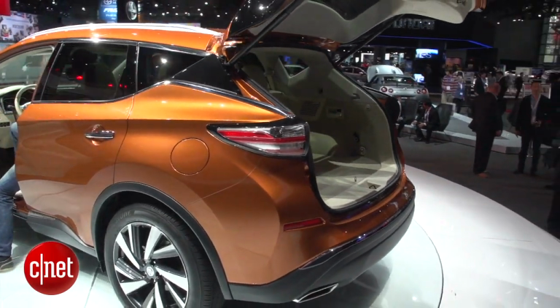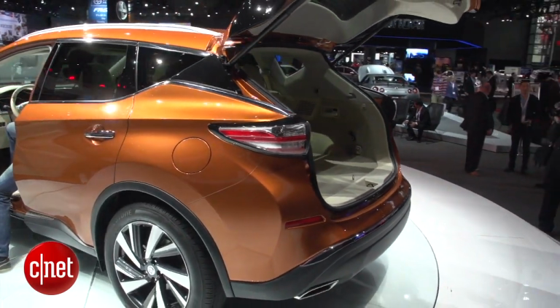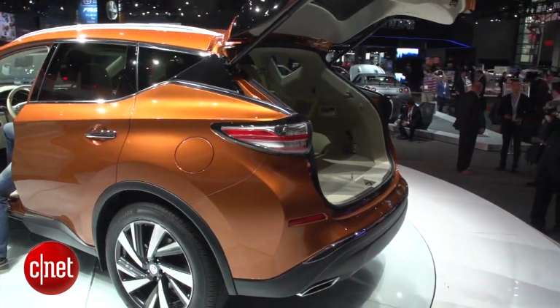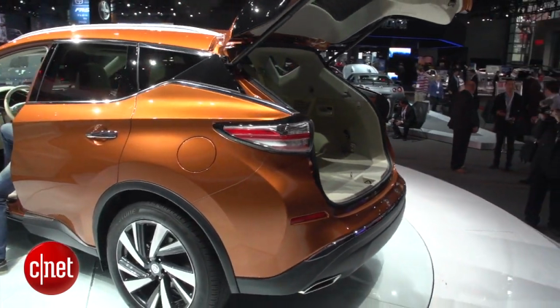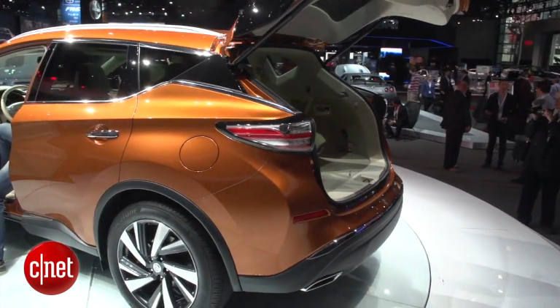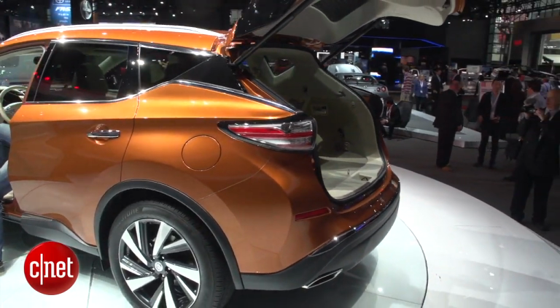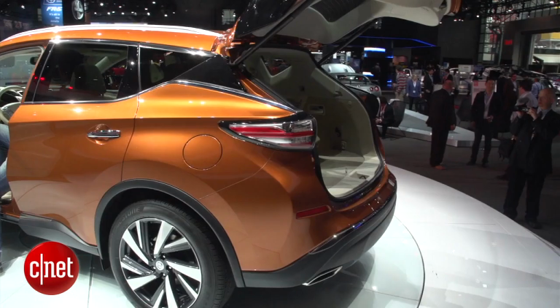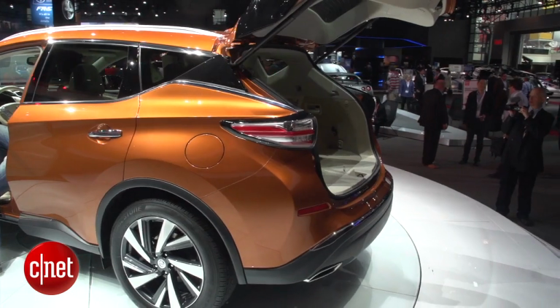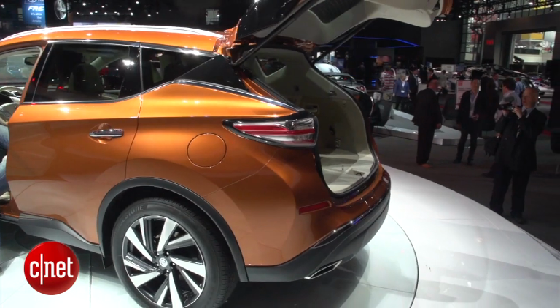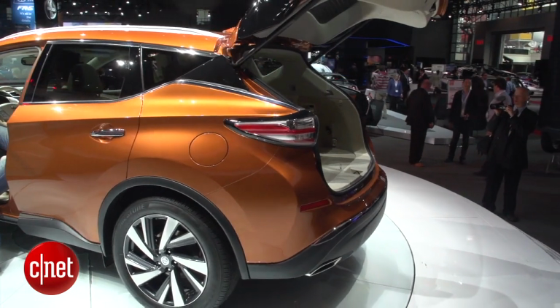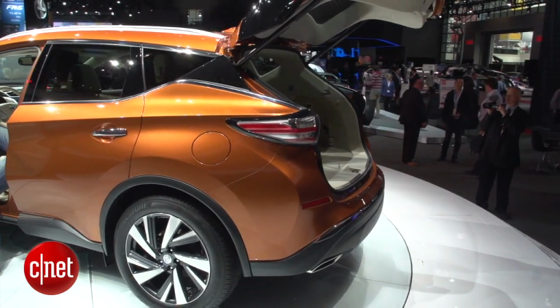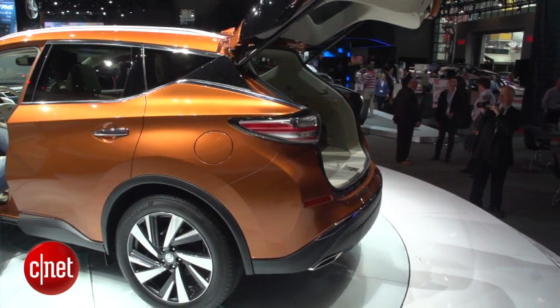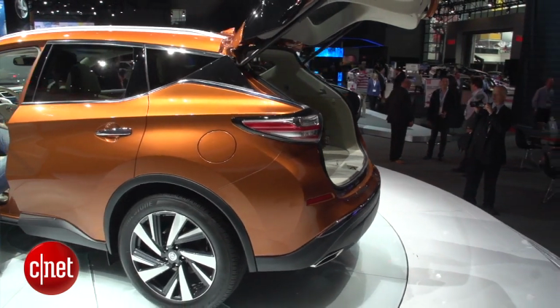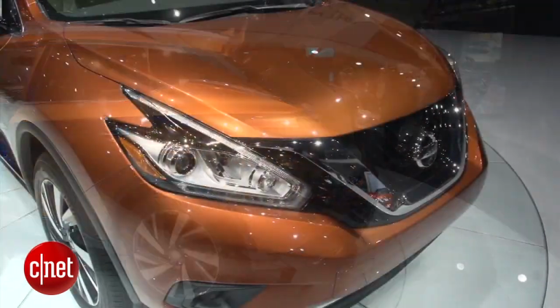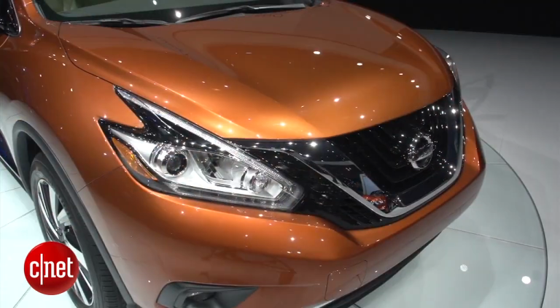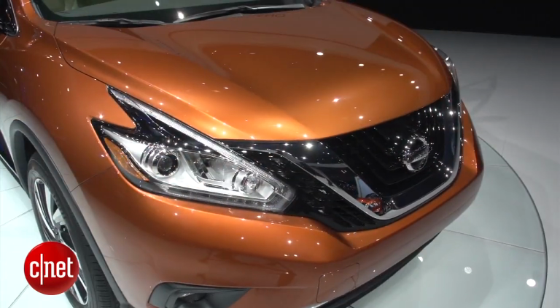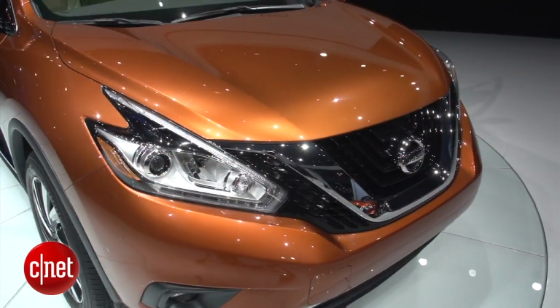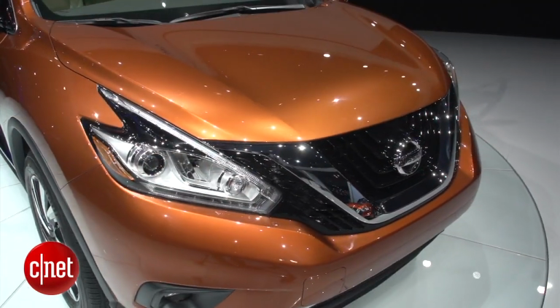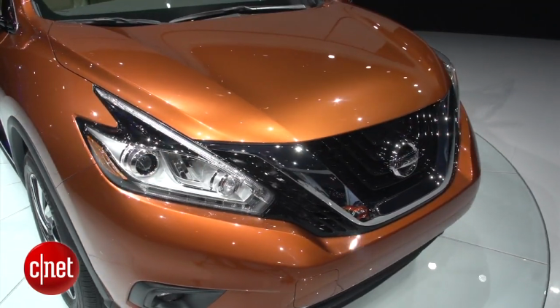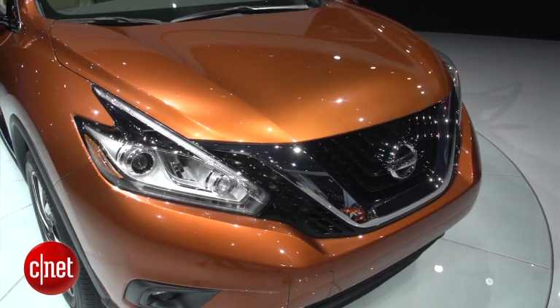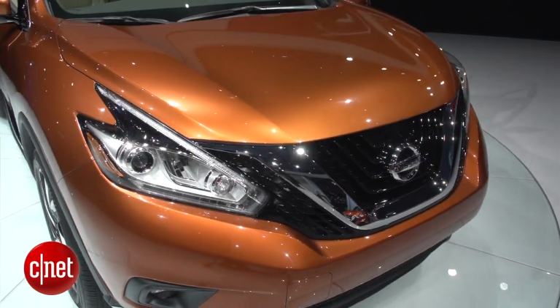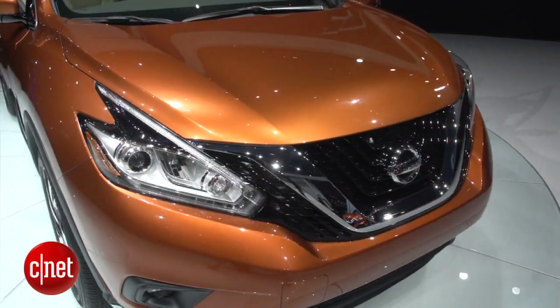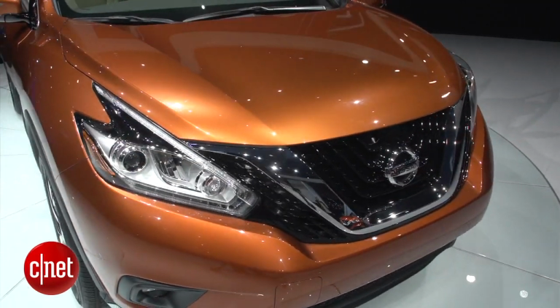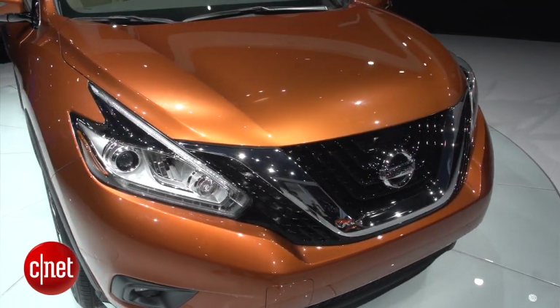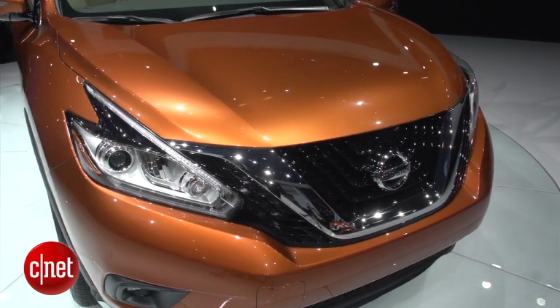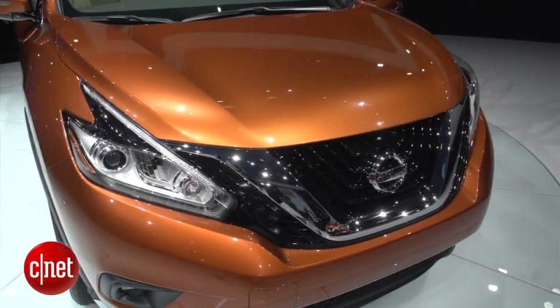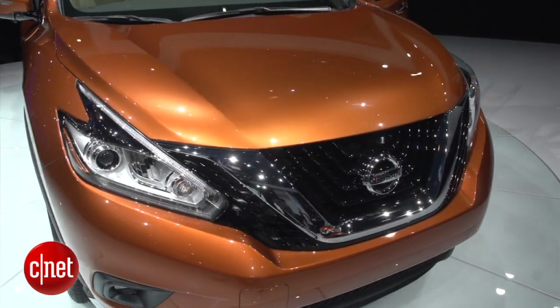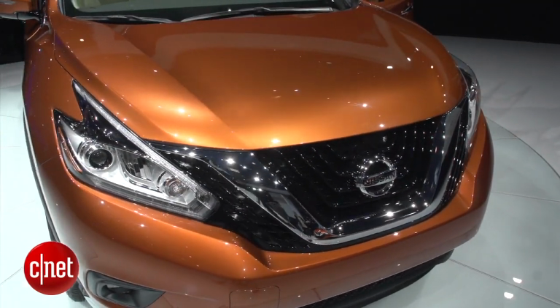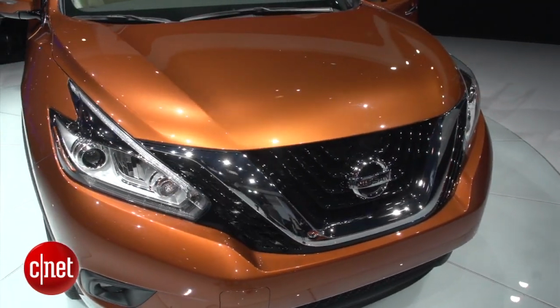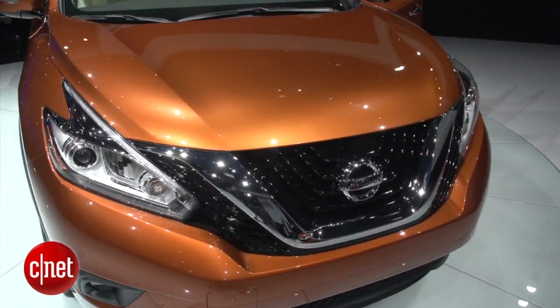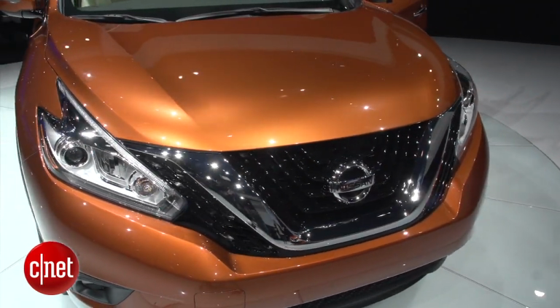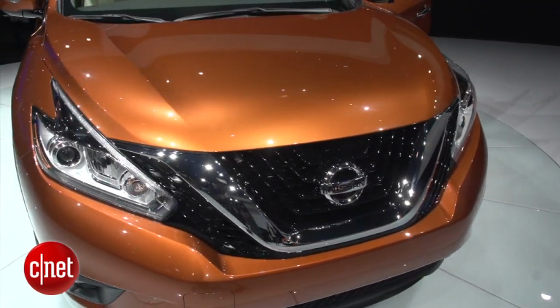The 2015 Nissan Murano goes on sale later this year at an as-yet-determined price. I'm Antoine Goodwin on the floor at the 2014 New York Auto Show, taking a look at the 2015 Nissan Murano.